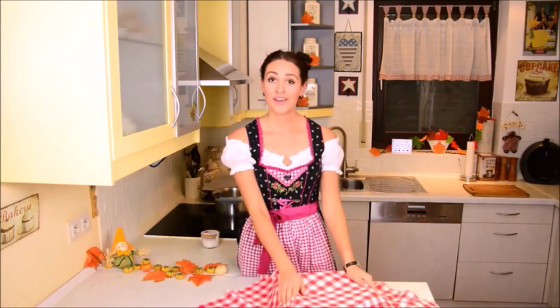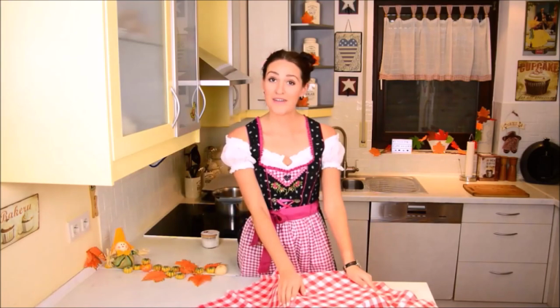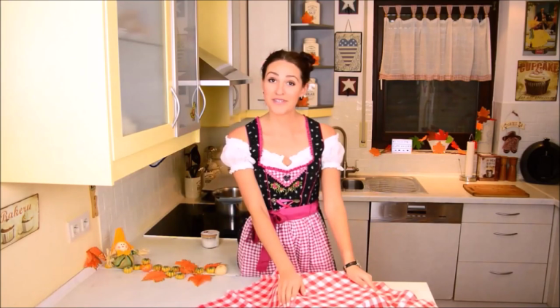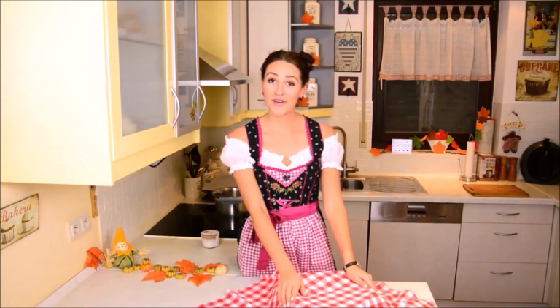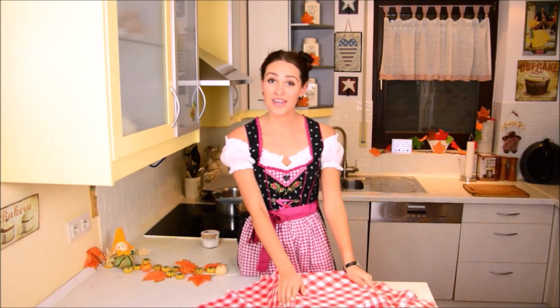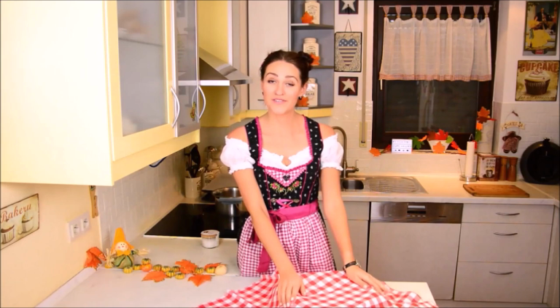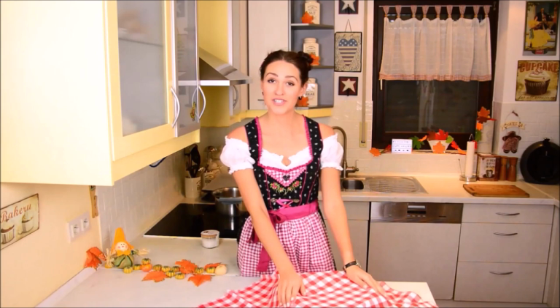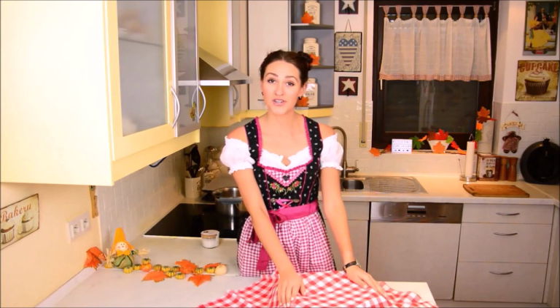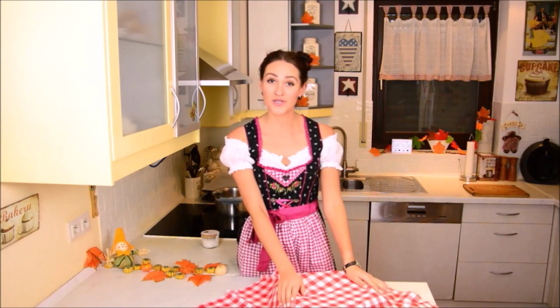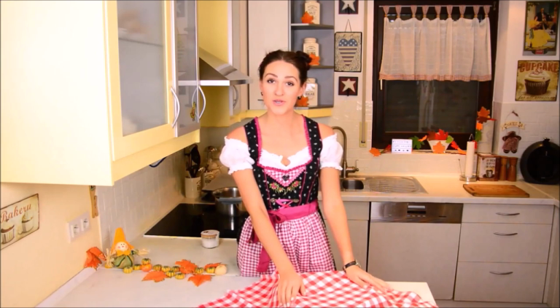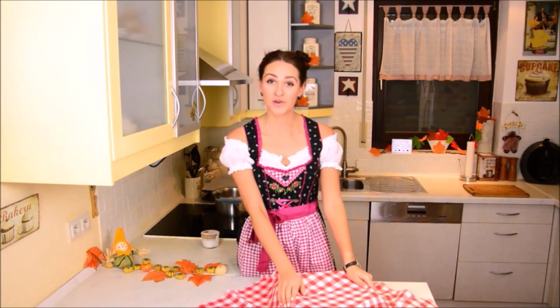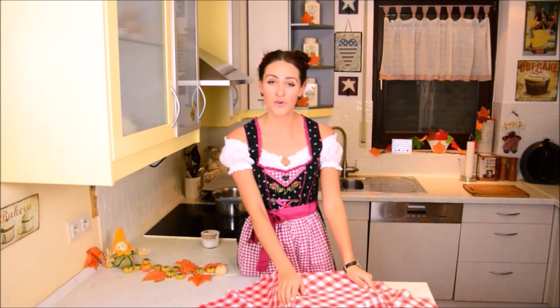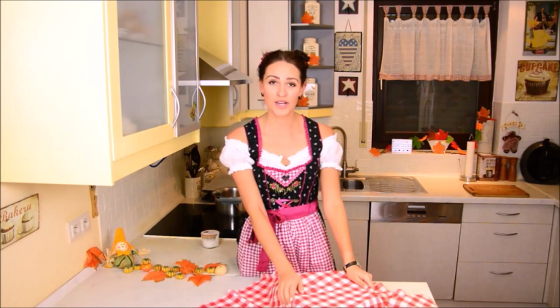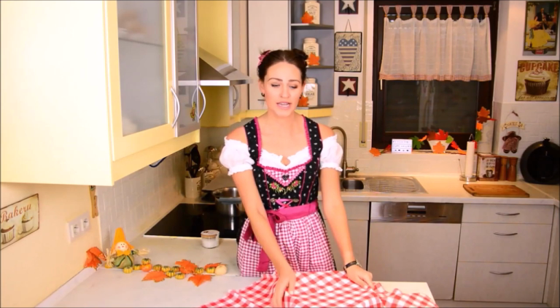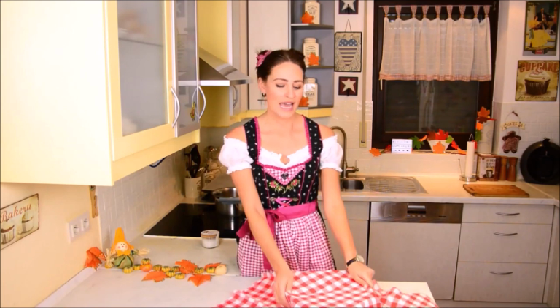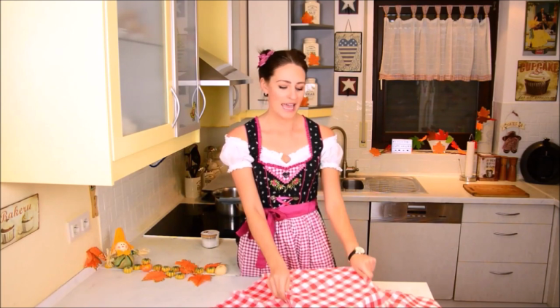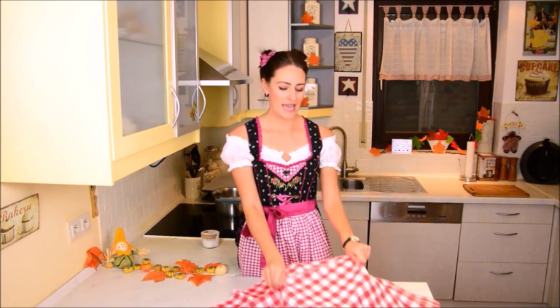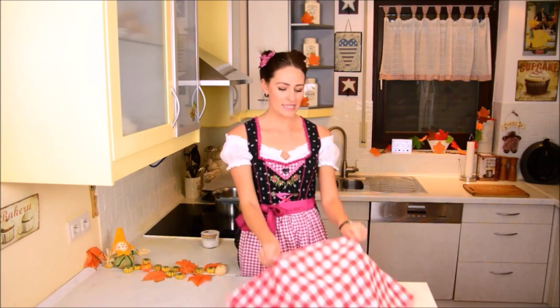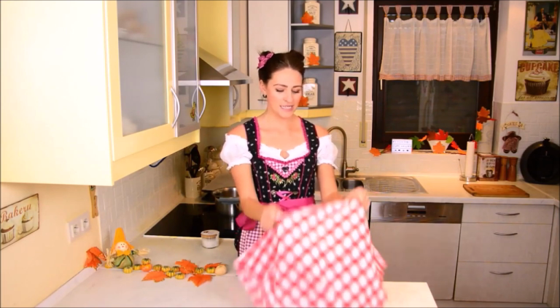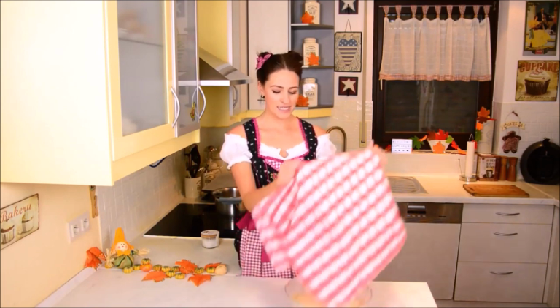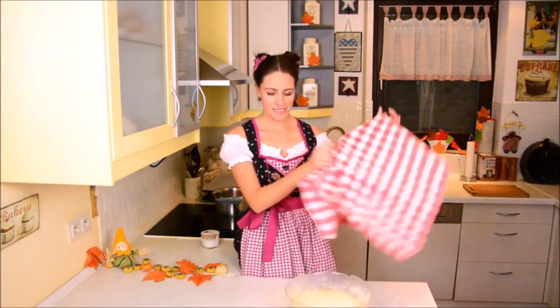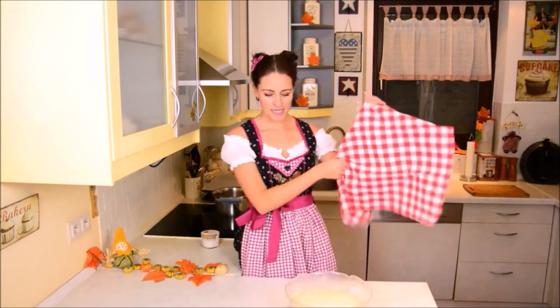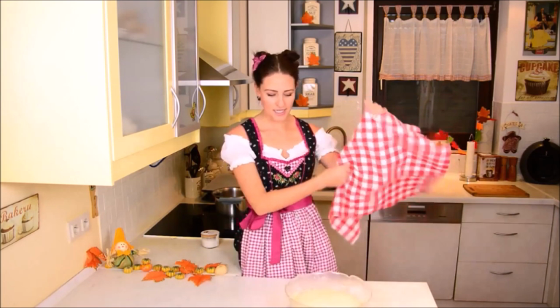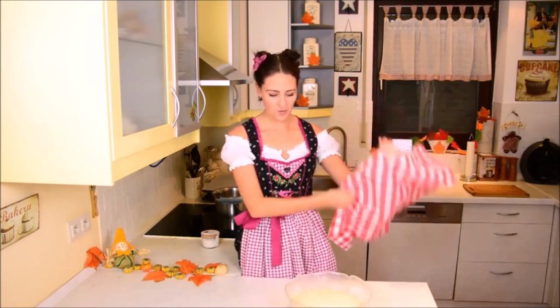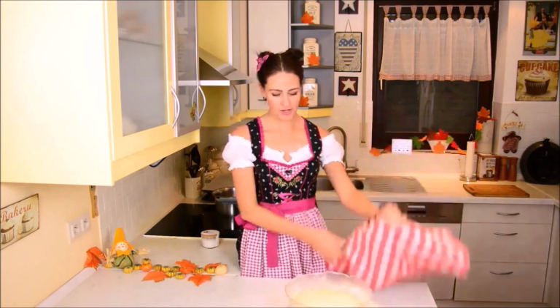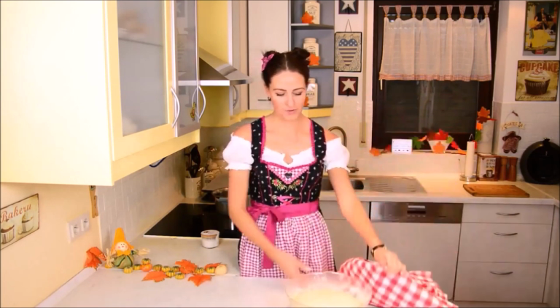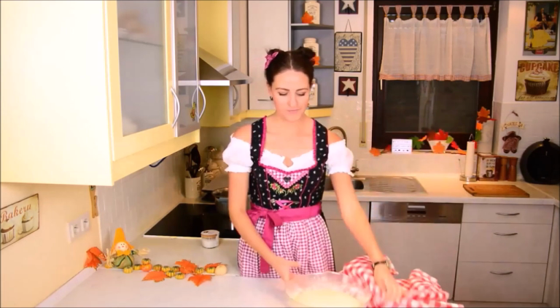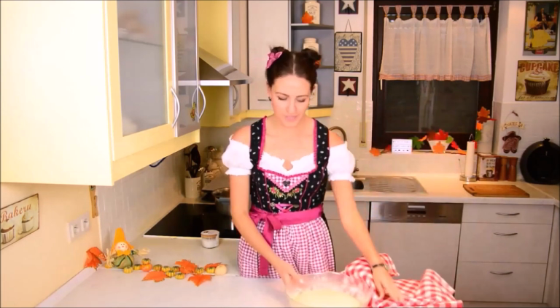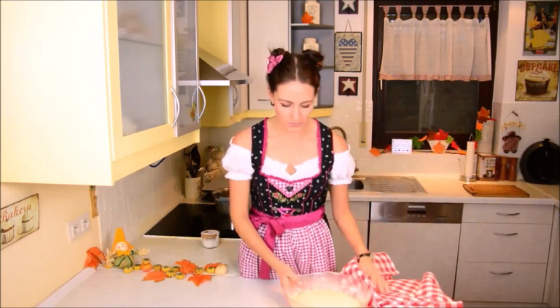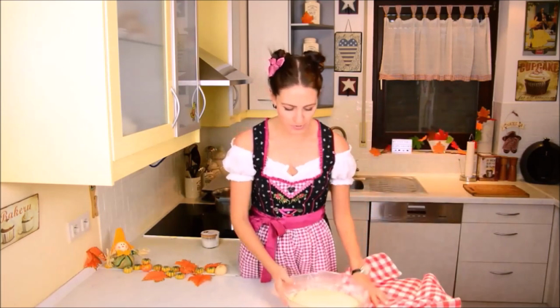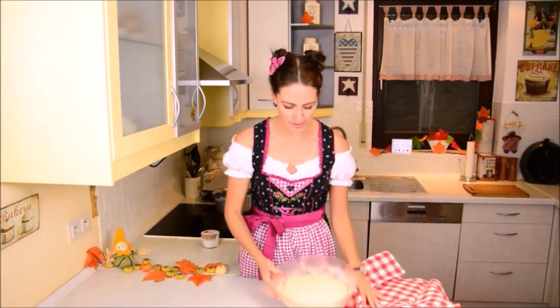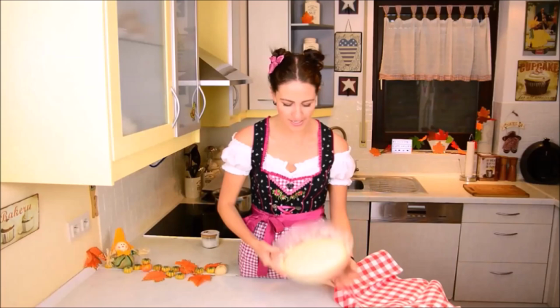Here I have the dough that I've just shown to you before and it got really big.